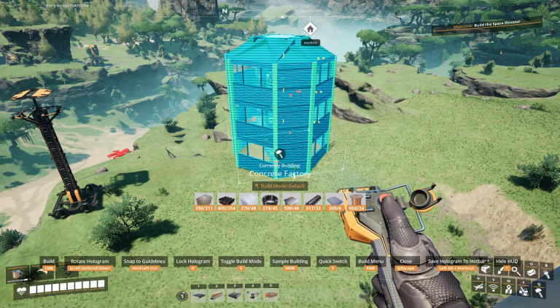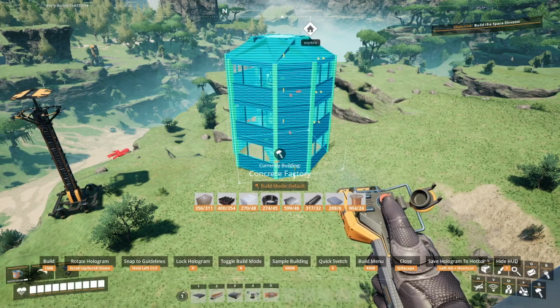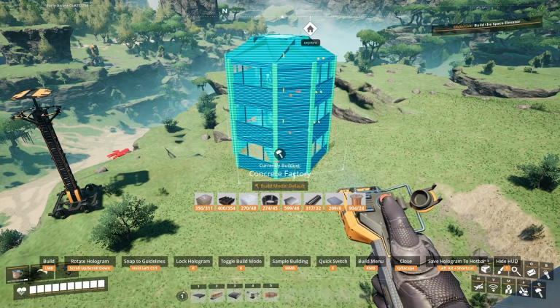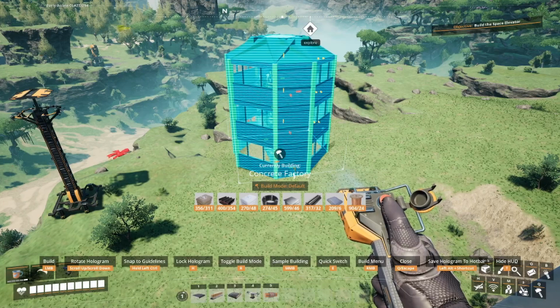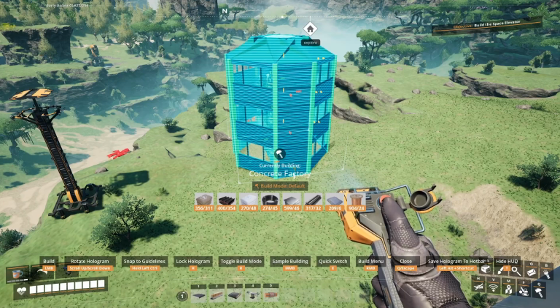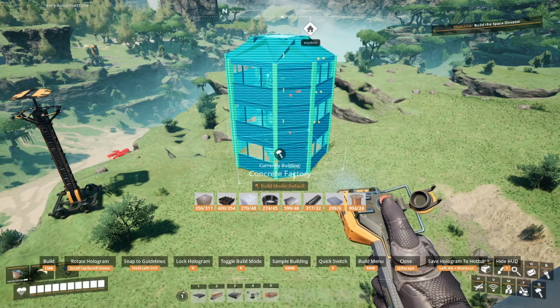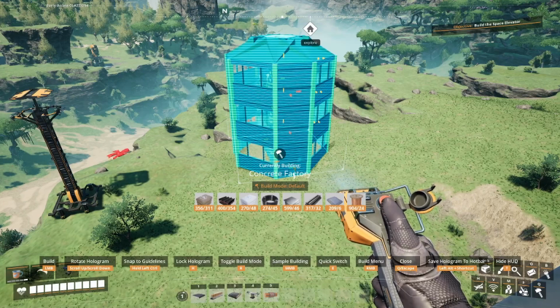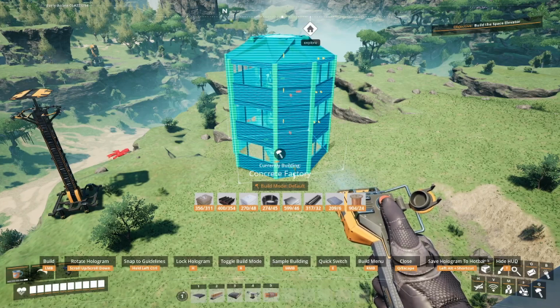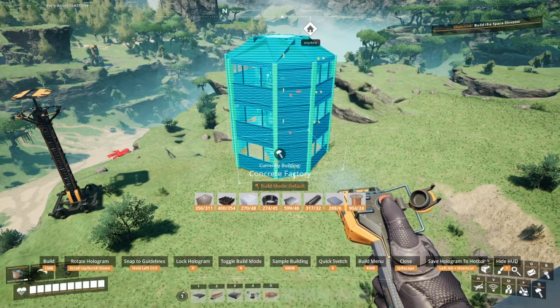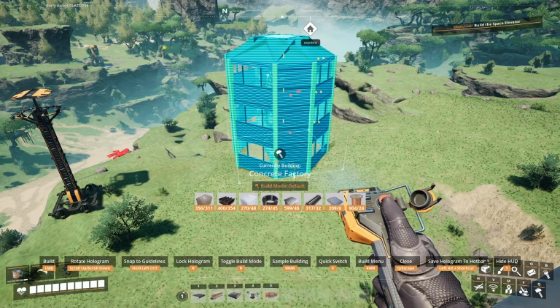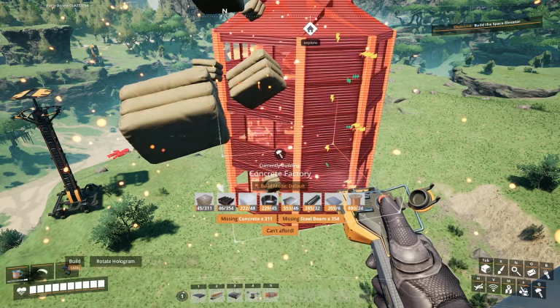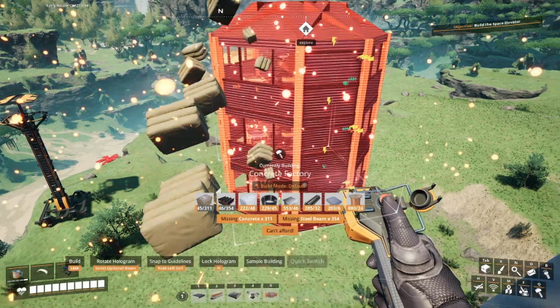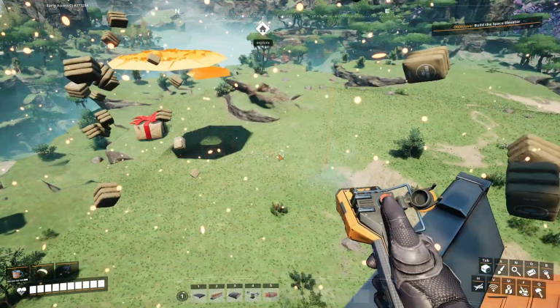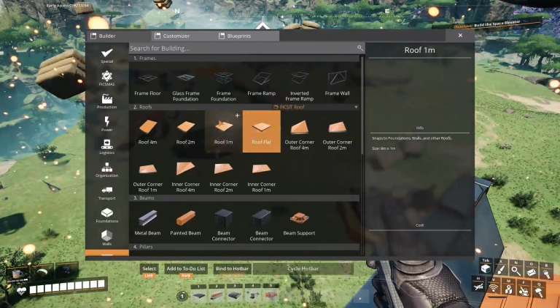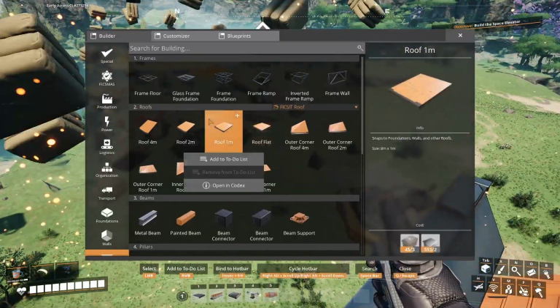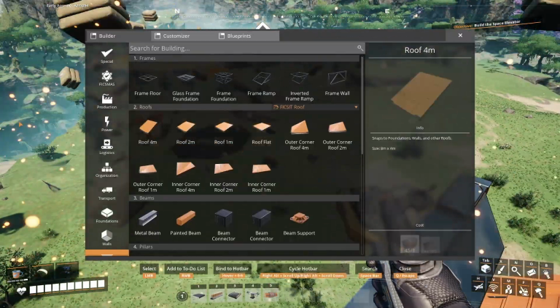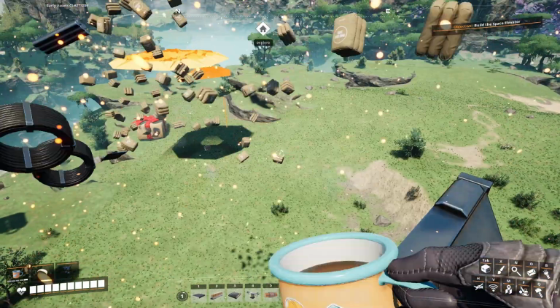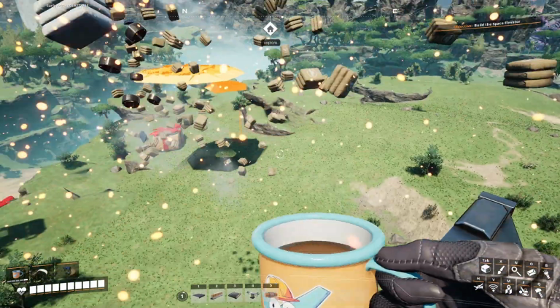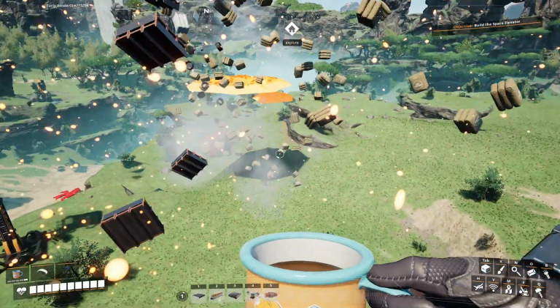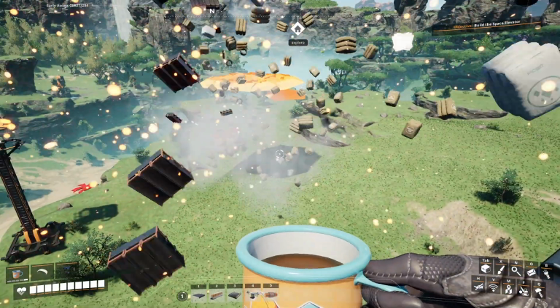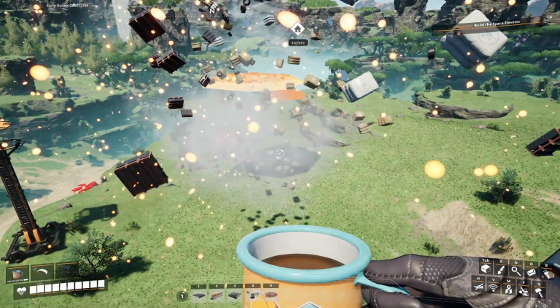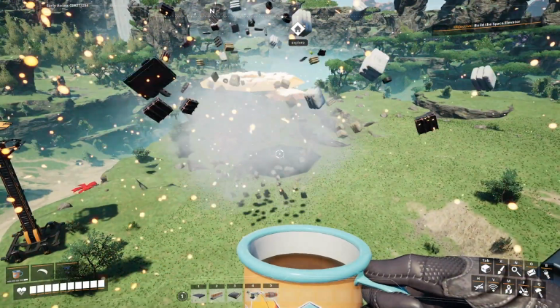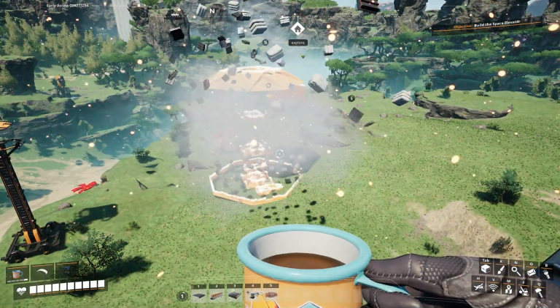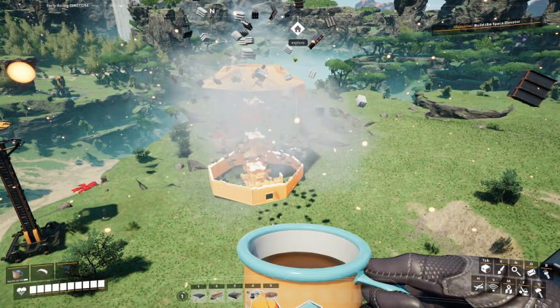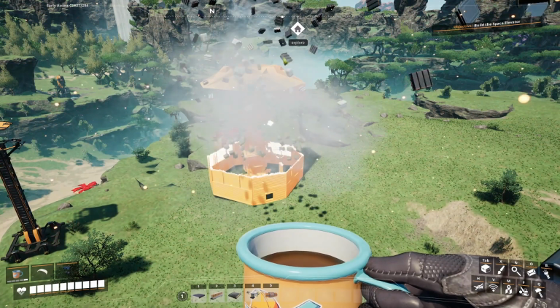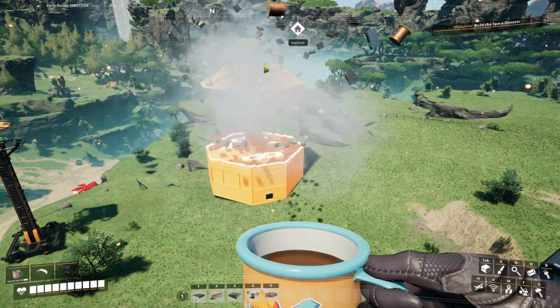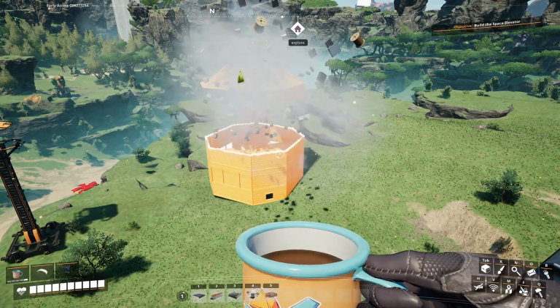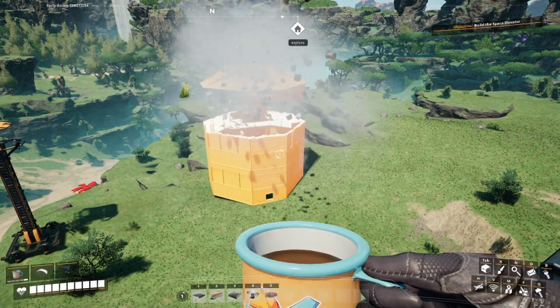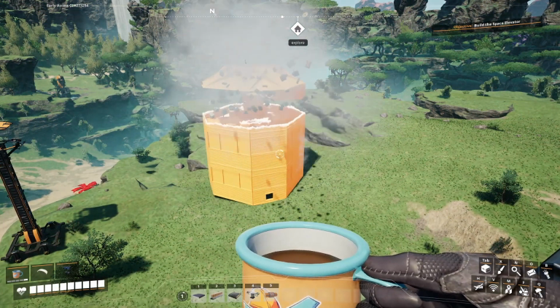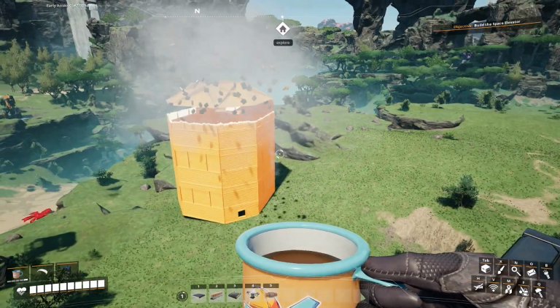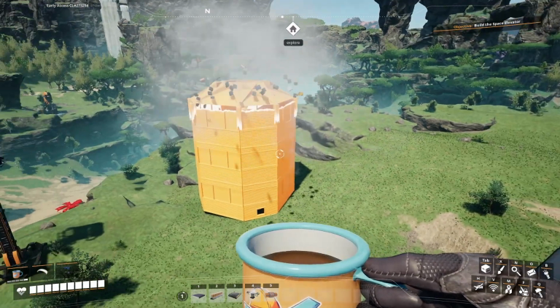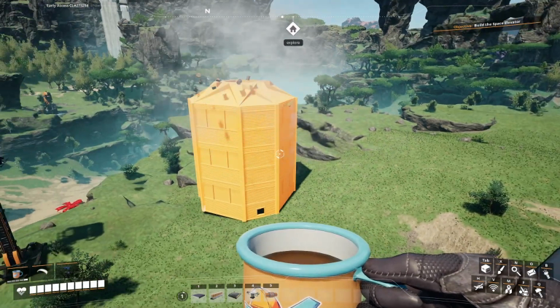Here we go. Here's a little sneak peek at what we are designing today. We have our concrete silo factory.